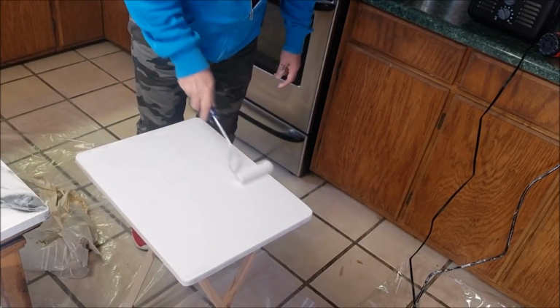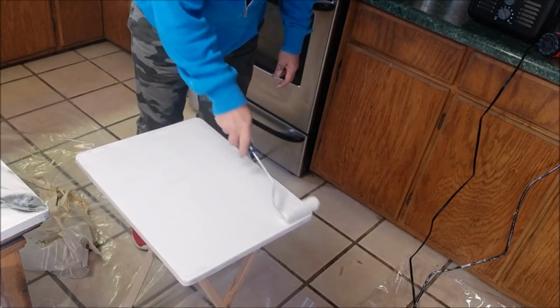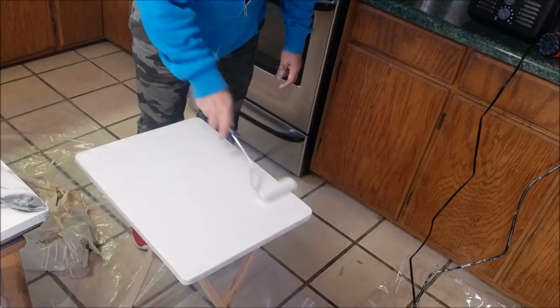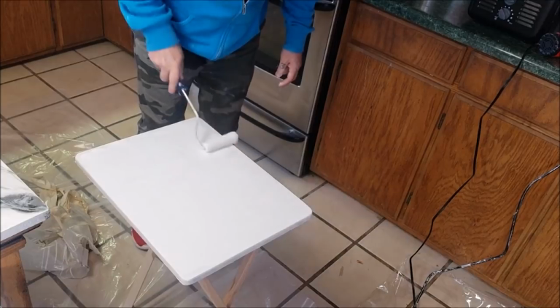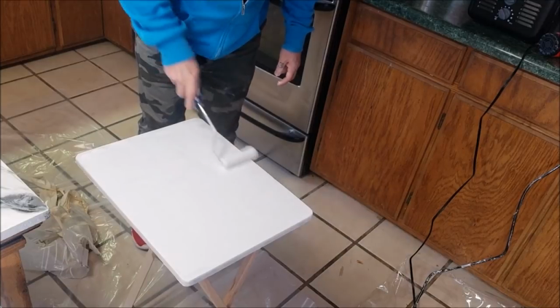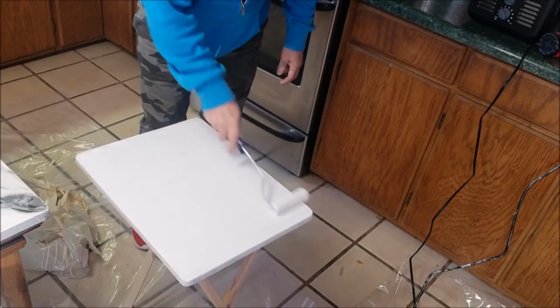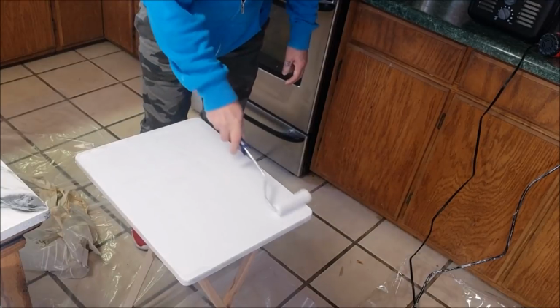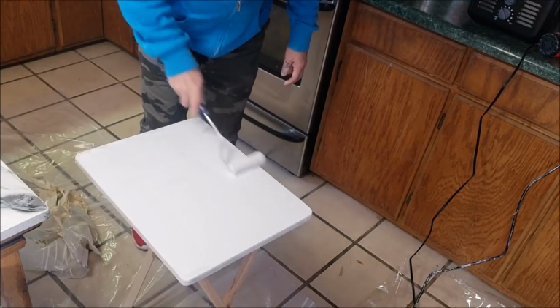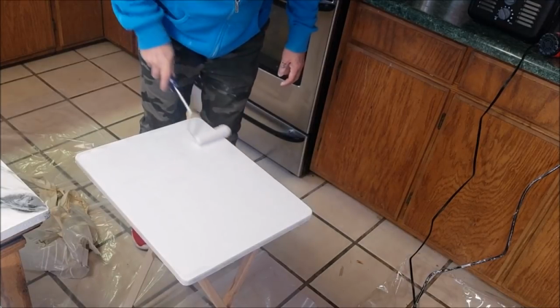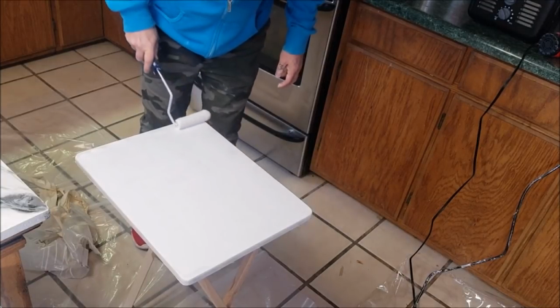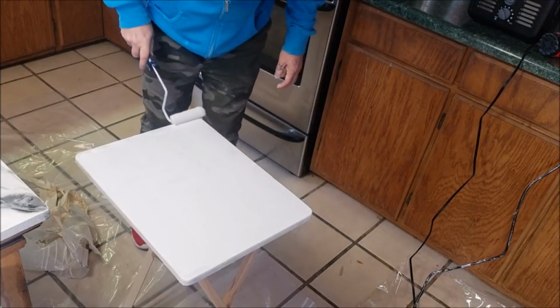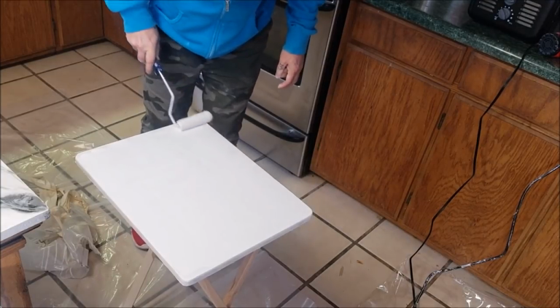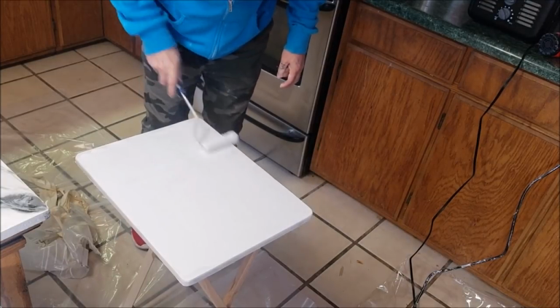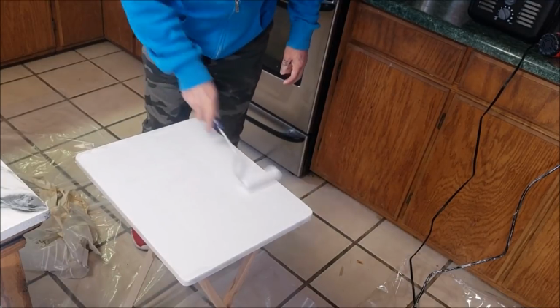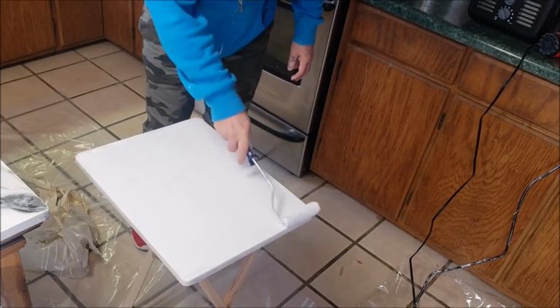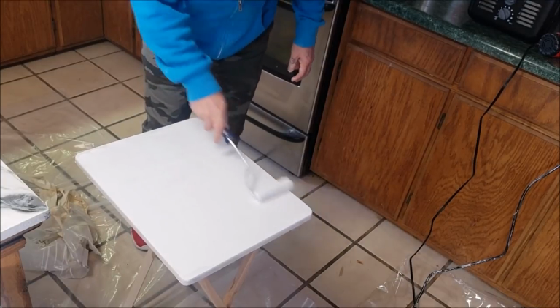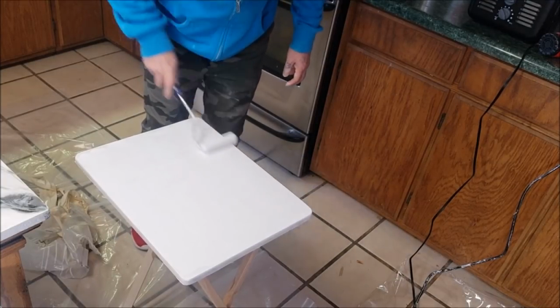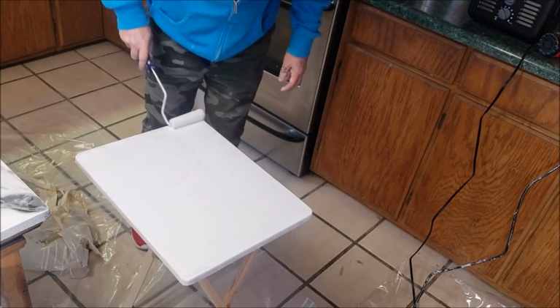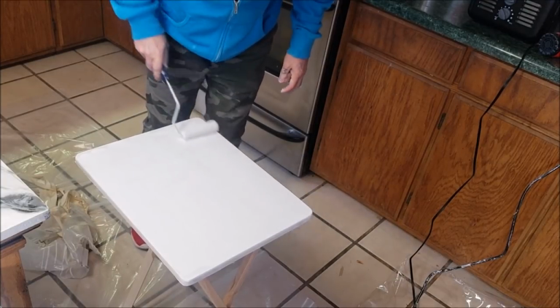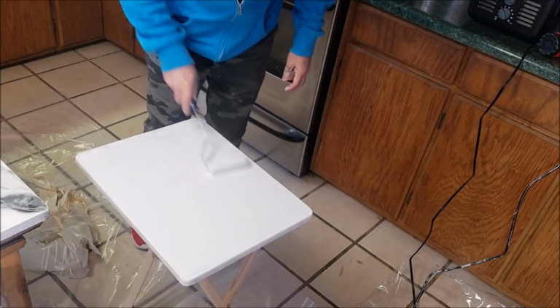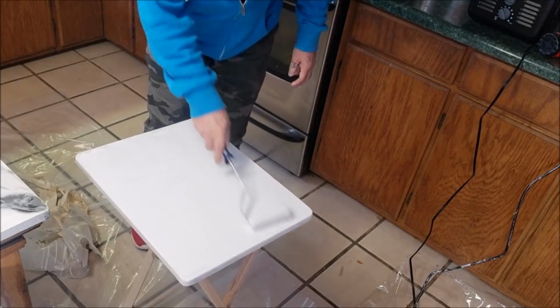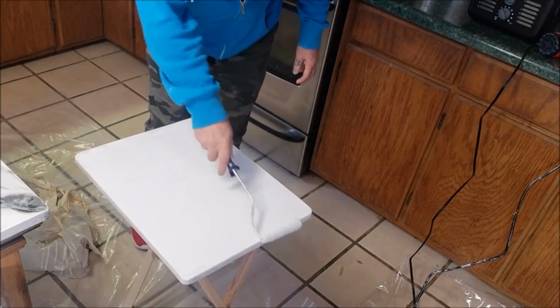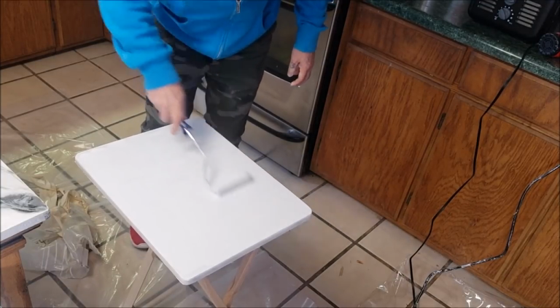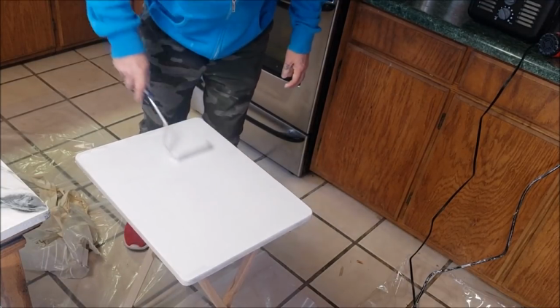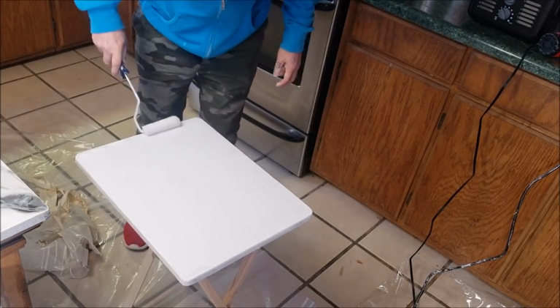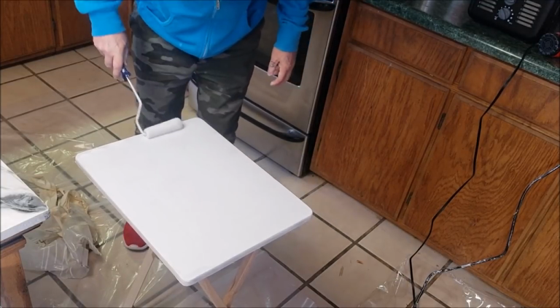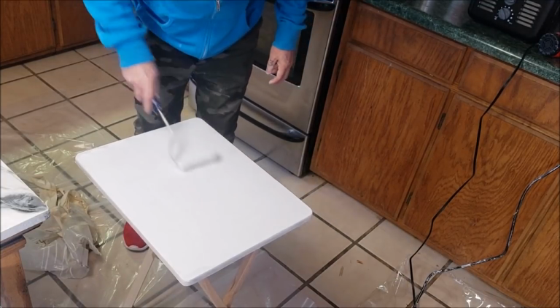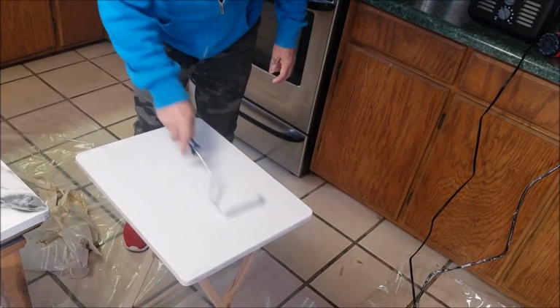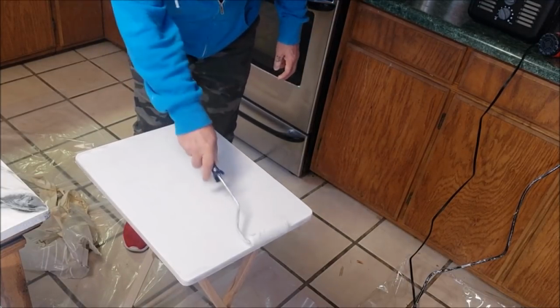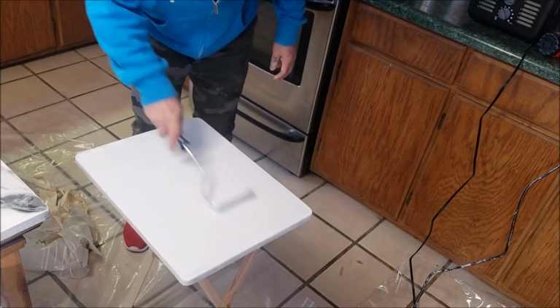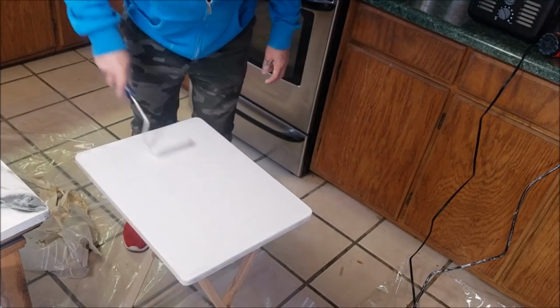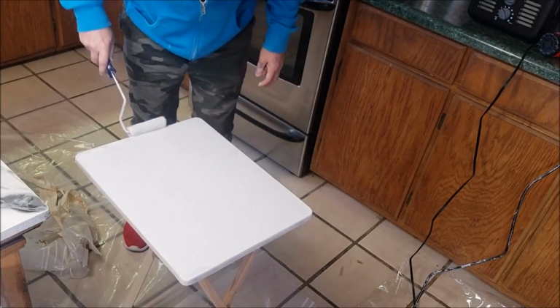Easy and quick. Have you ever seen a TV tray look like this? Not never.